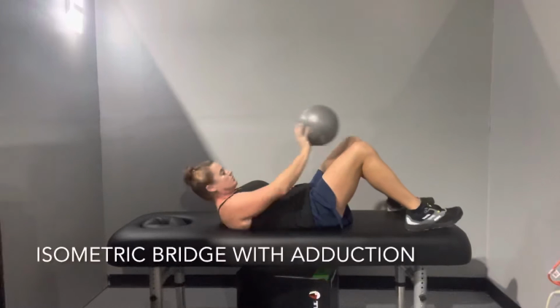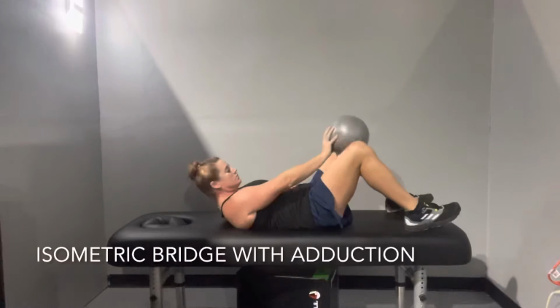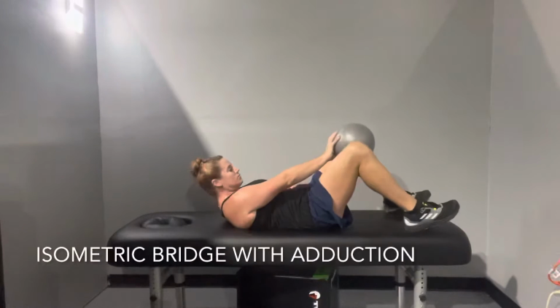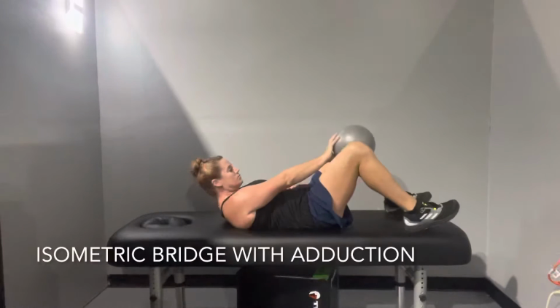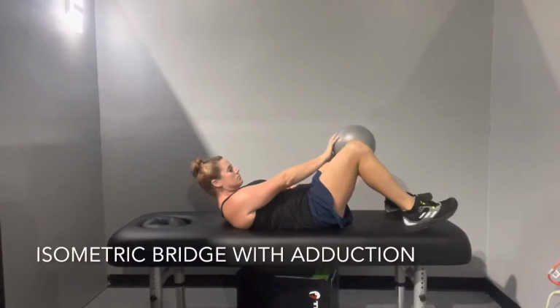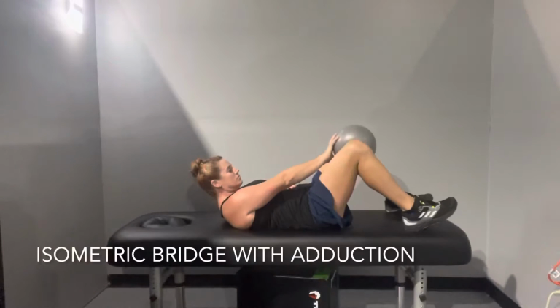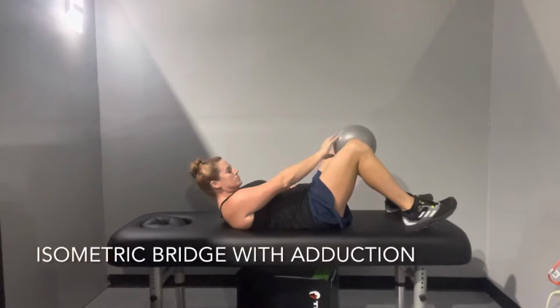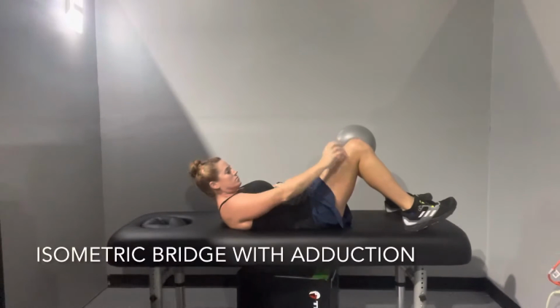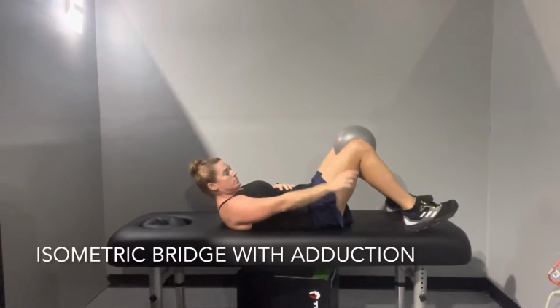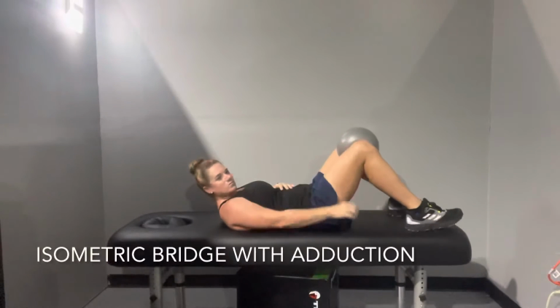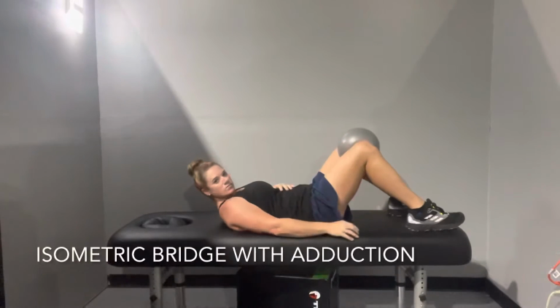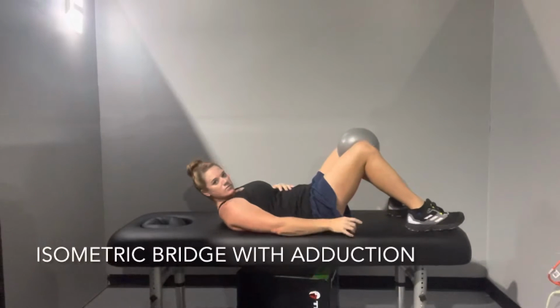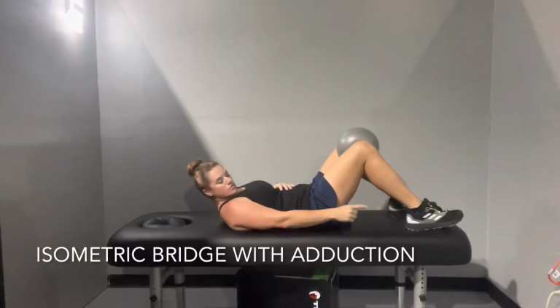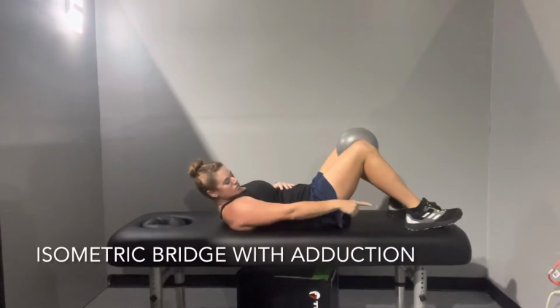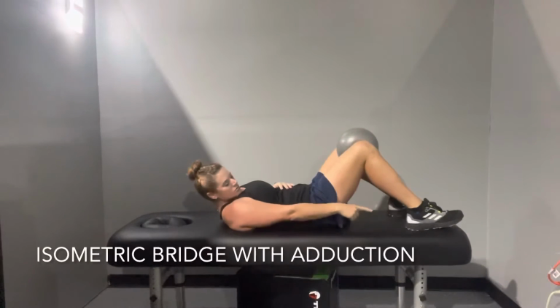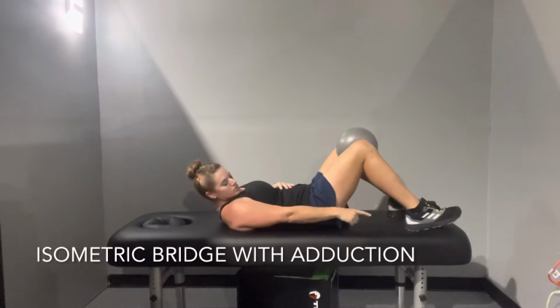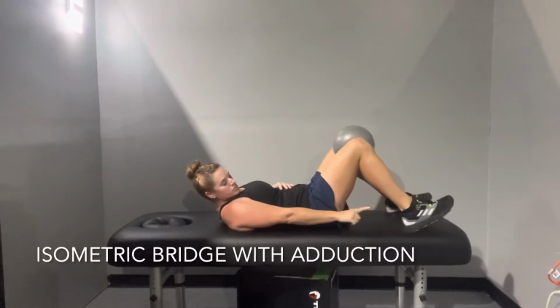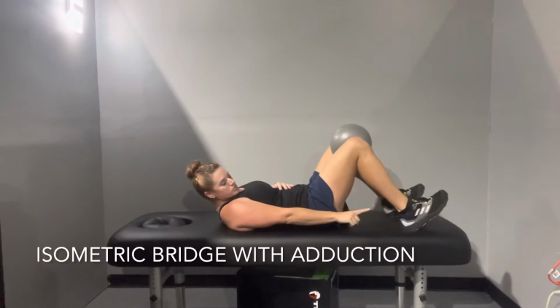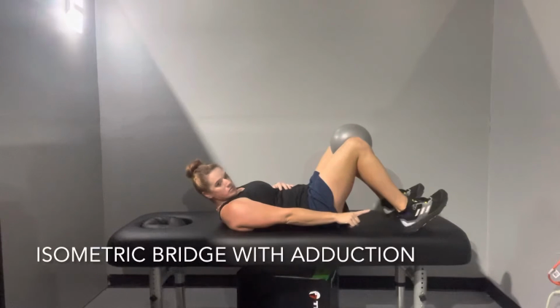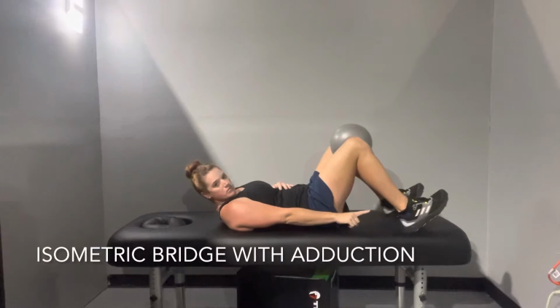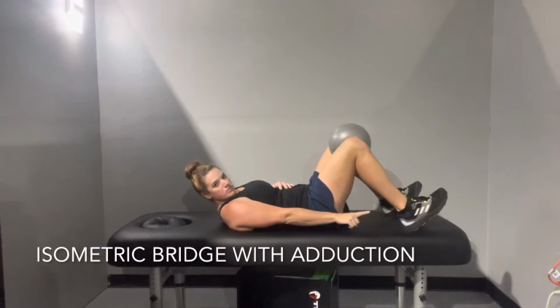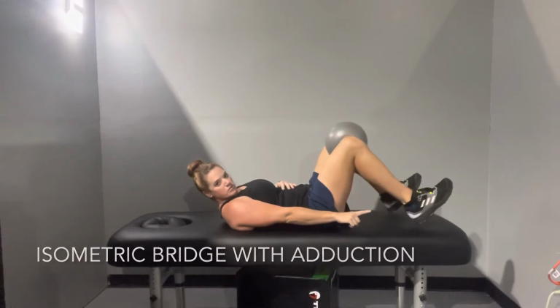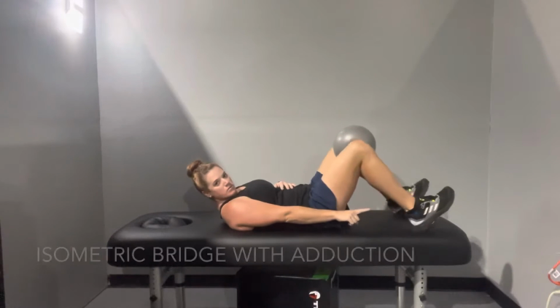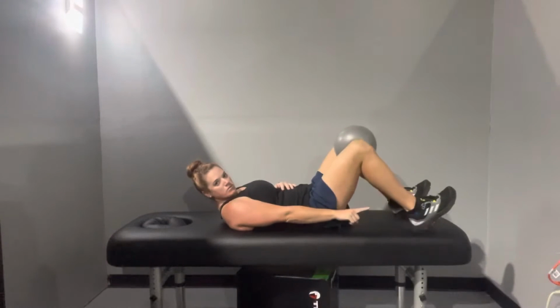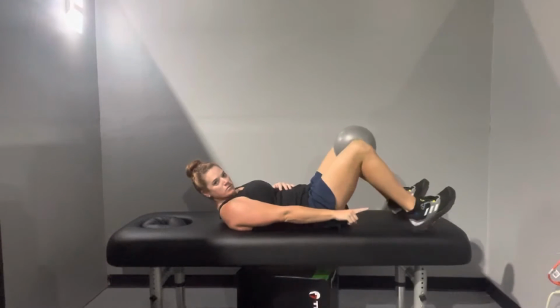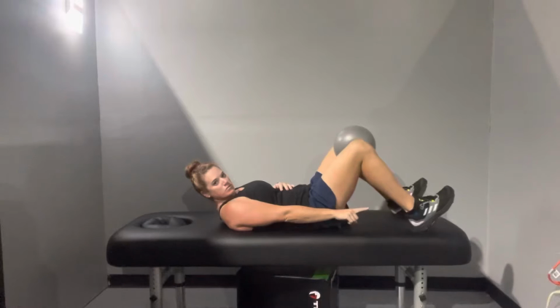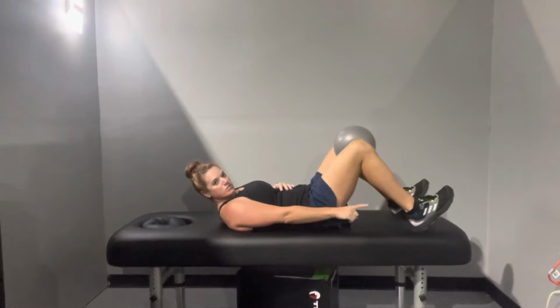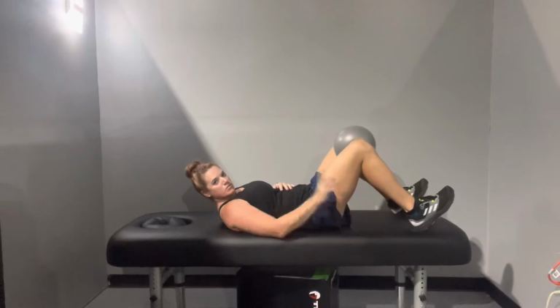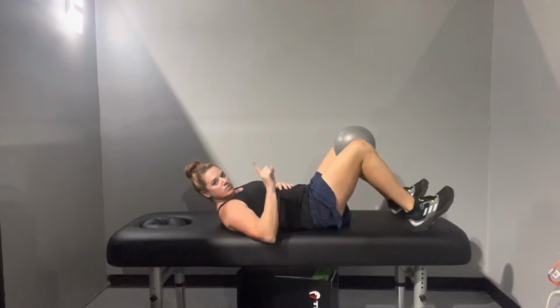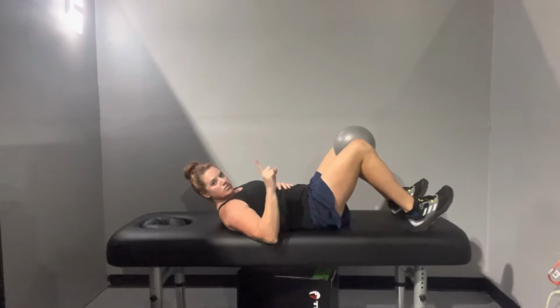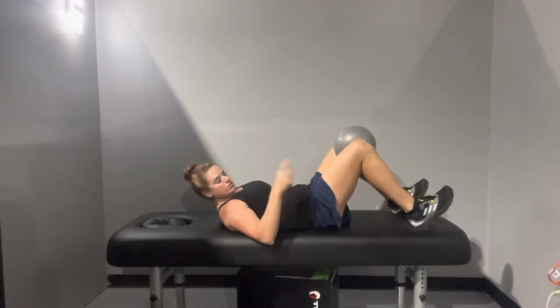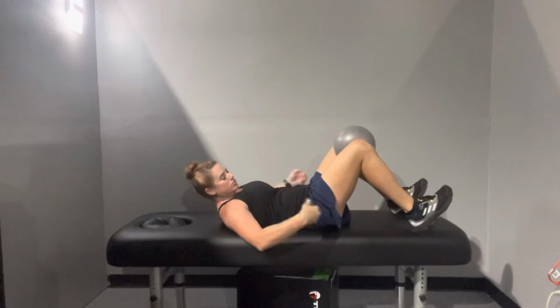You're going to start on your back and put a ball between your knees as shown. You're going to bring your toes up so that your heels are down.